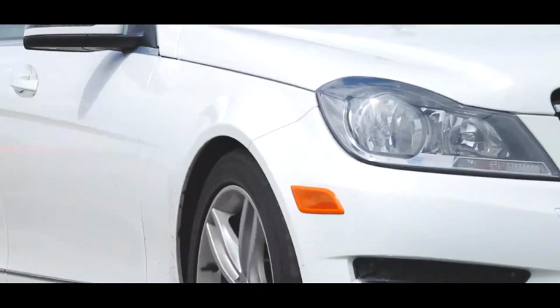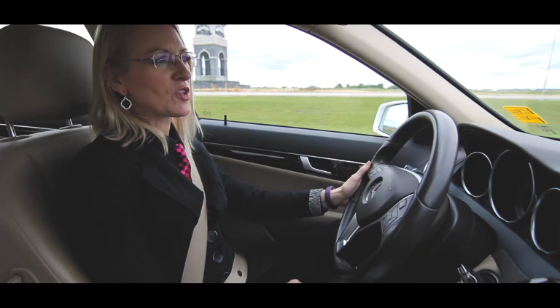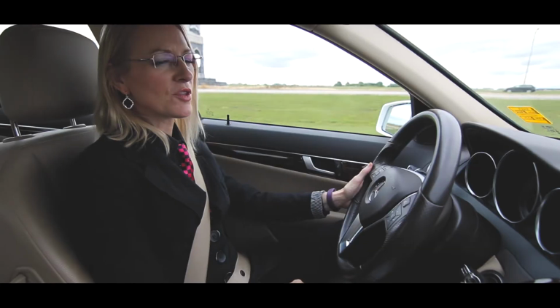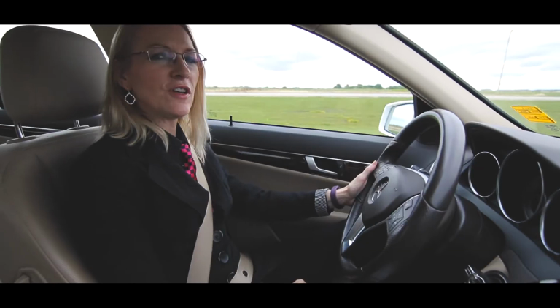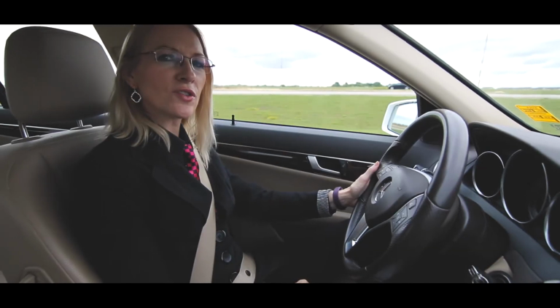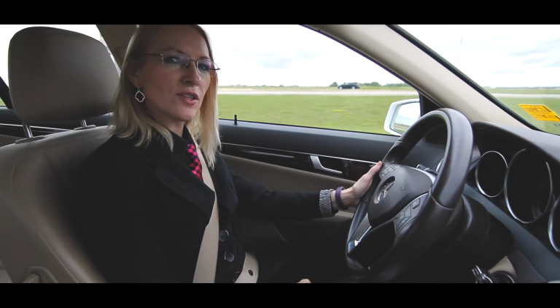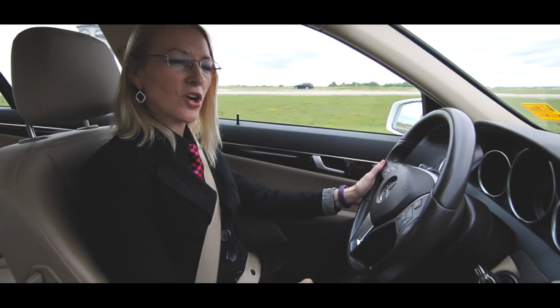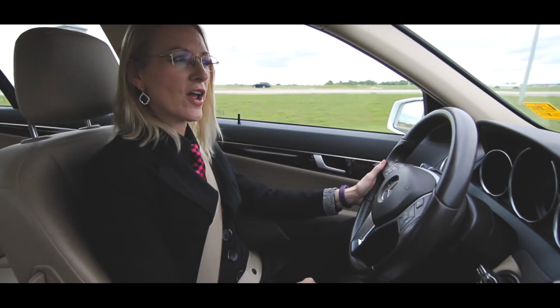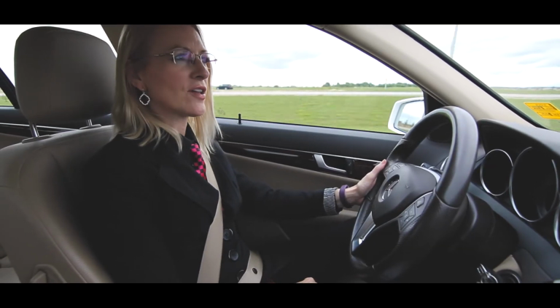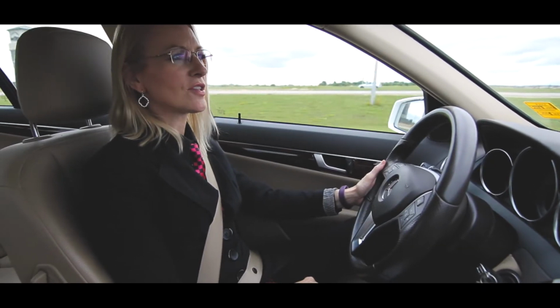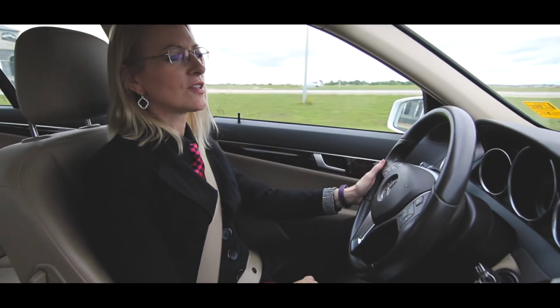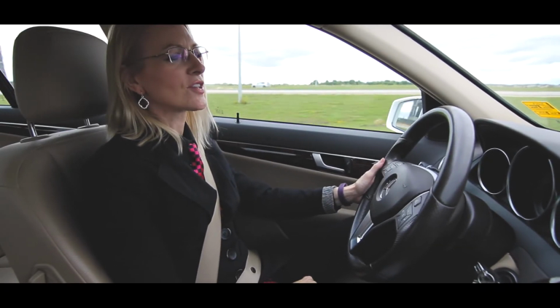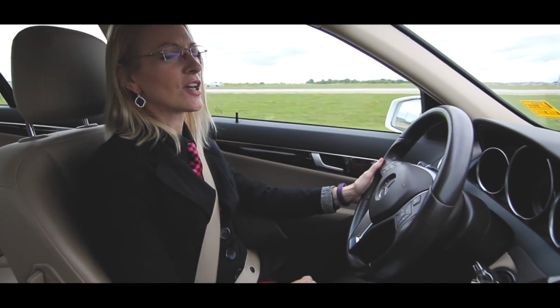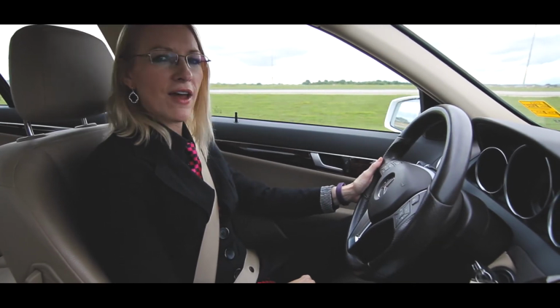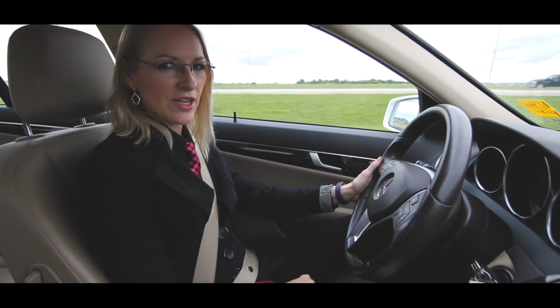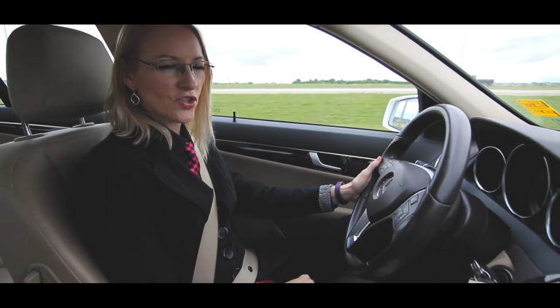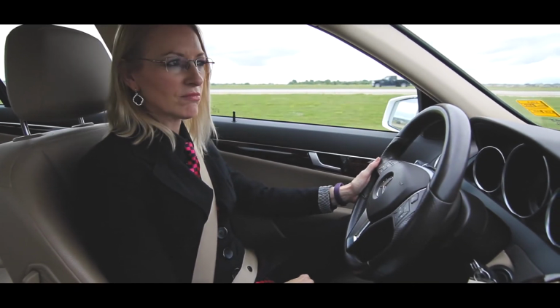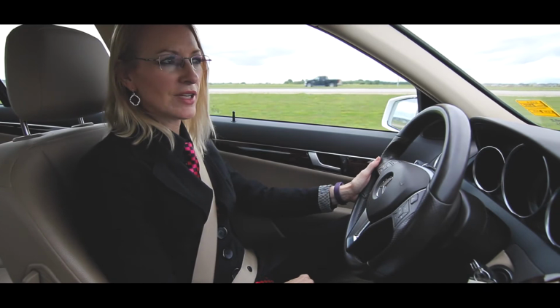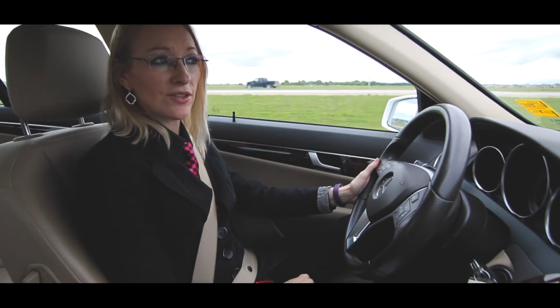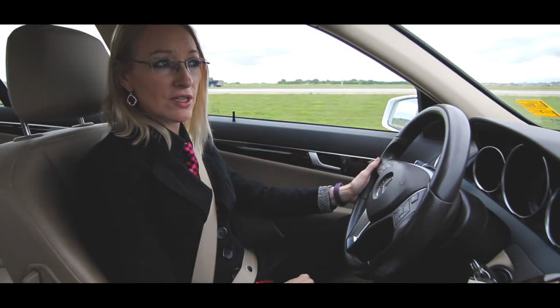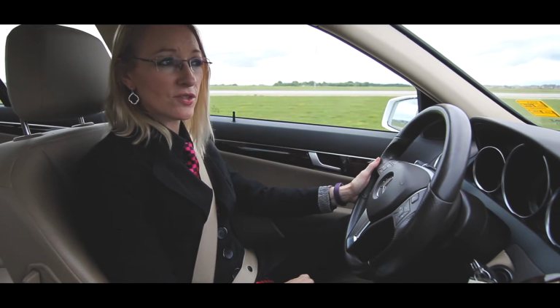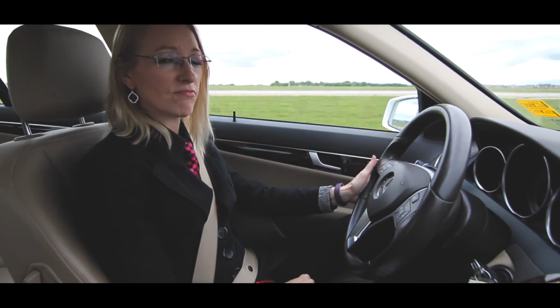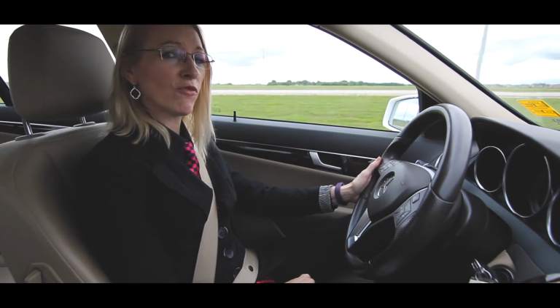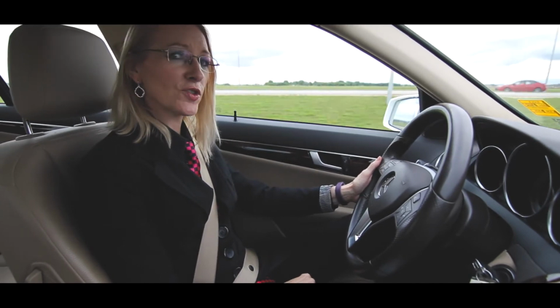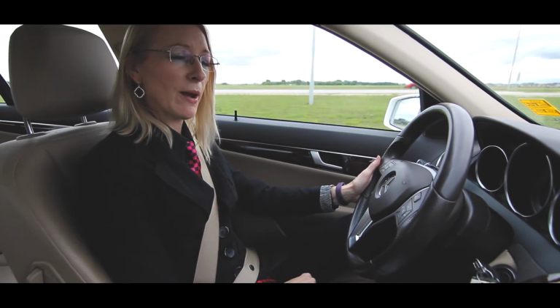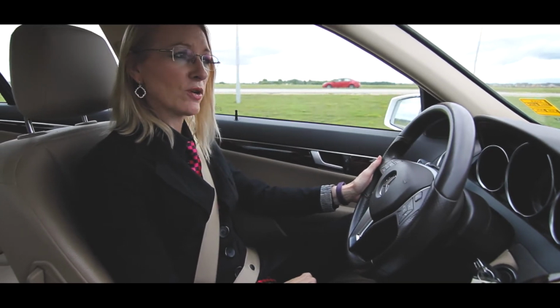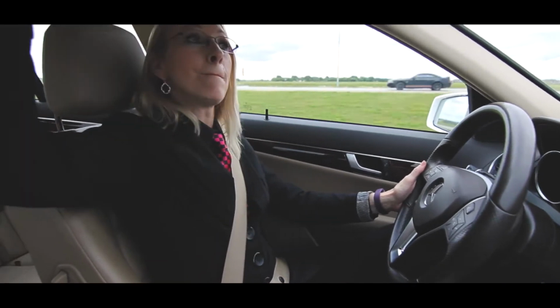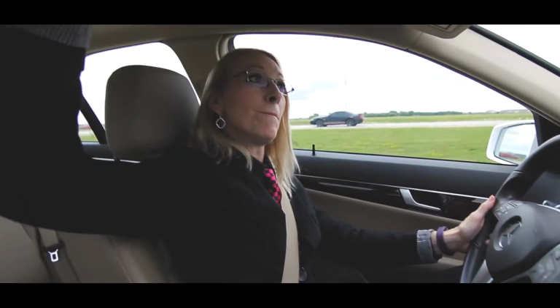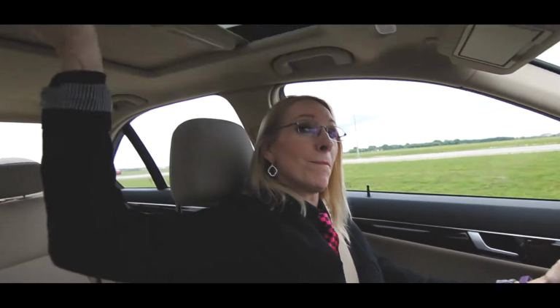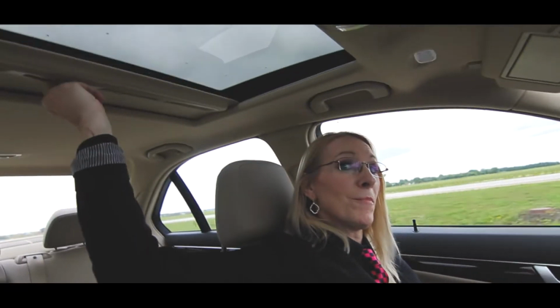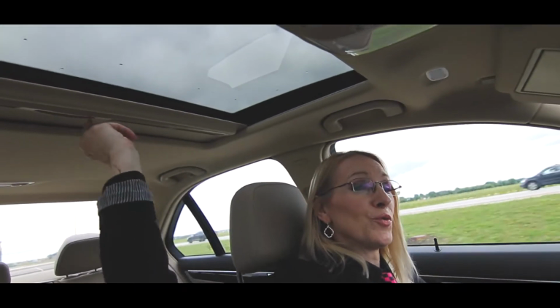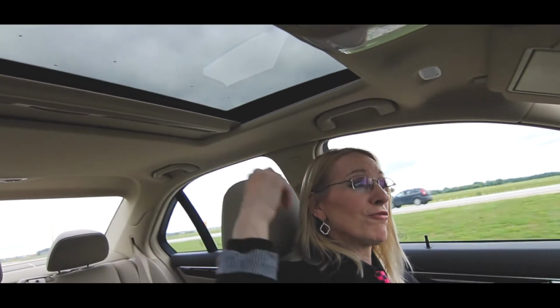Some of the features that this car has include navigation, heated seats, reverse camera, and a moonroof.